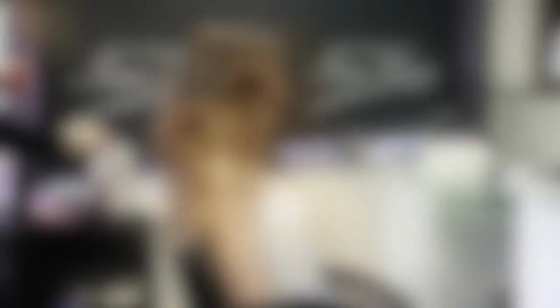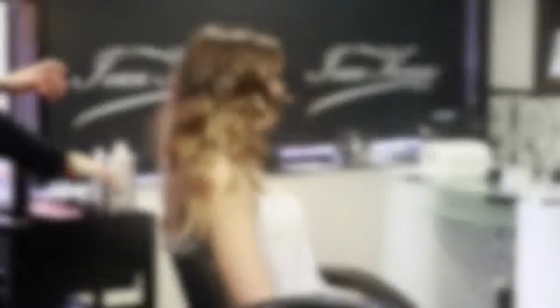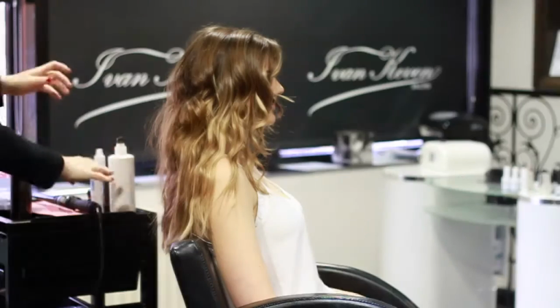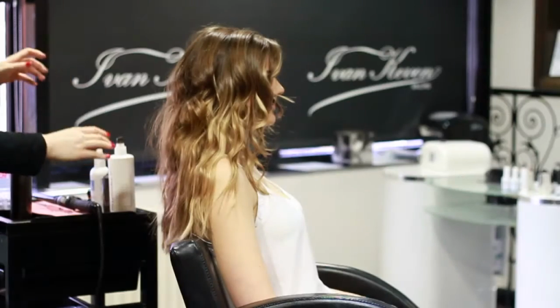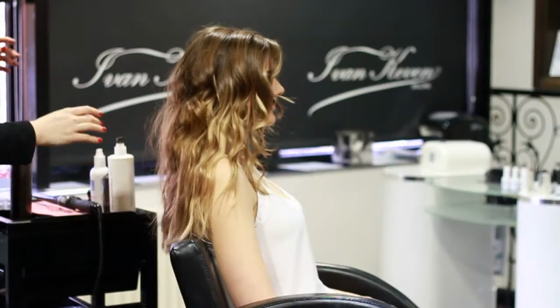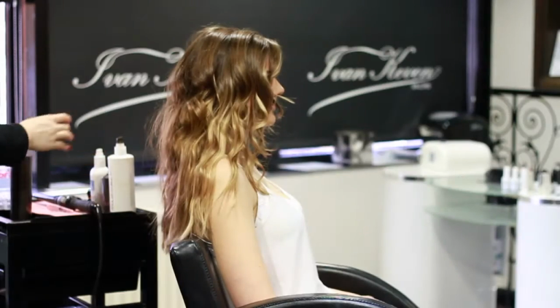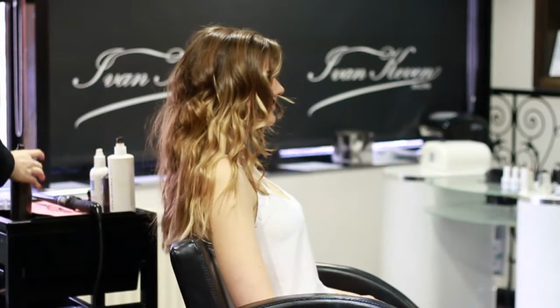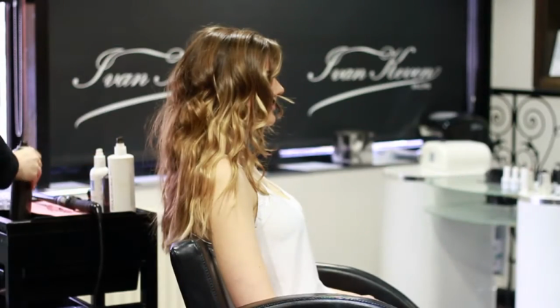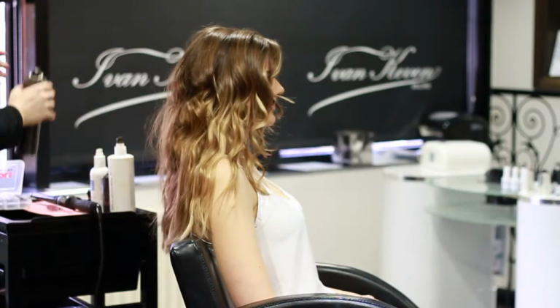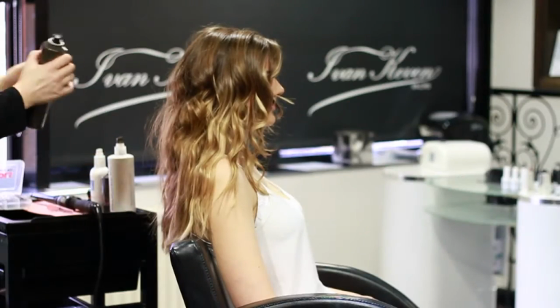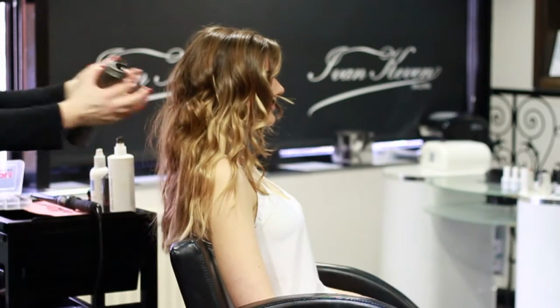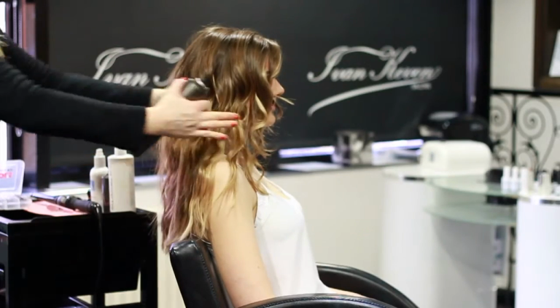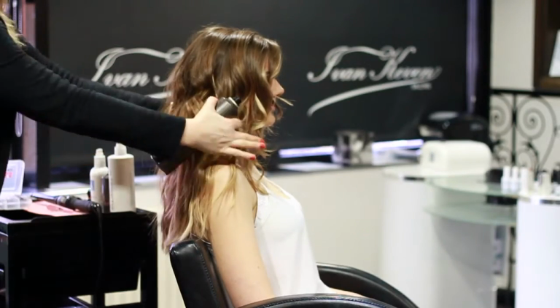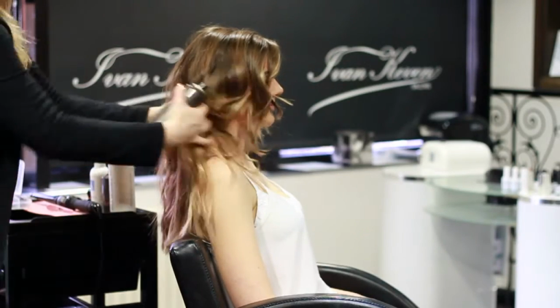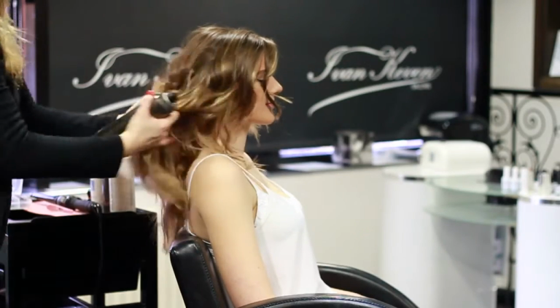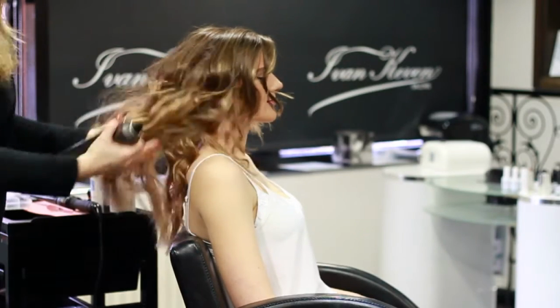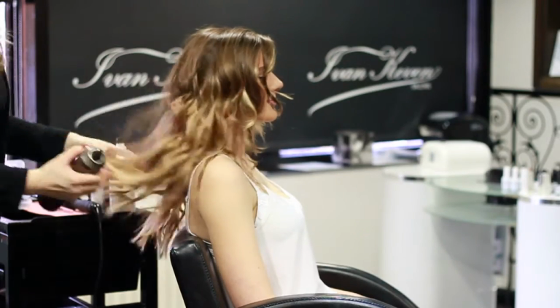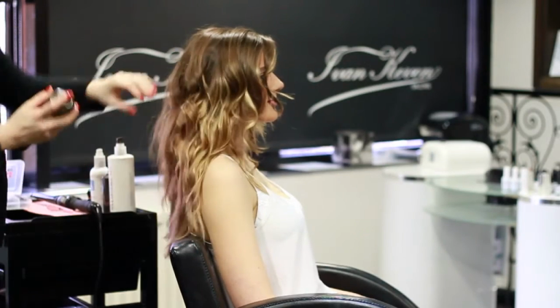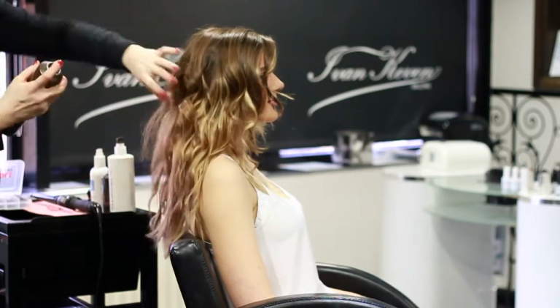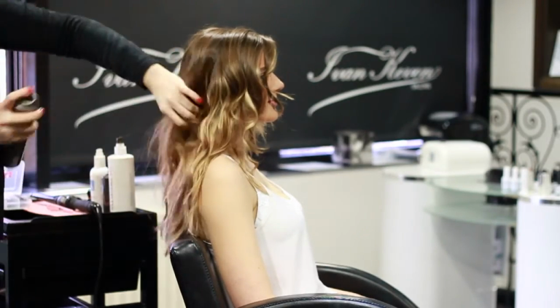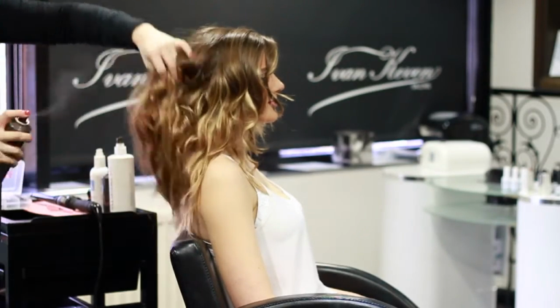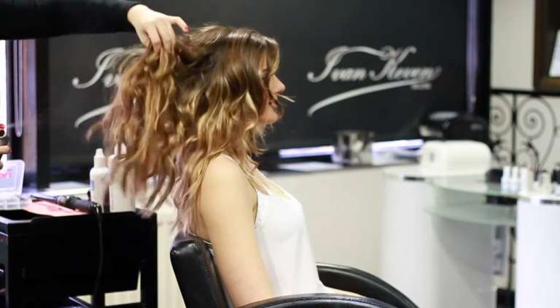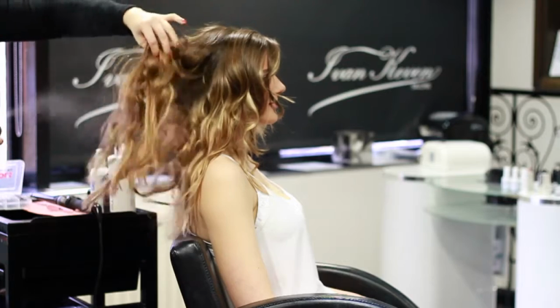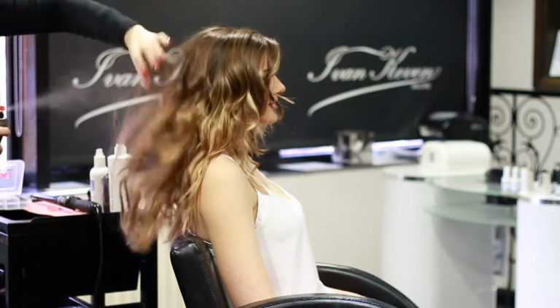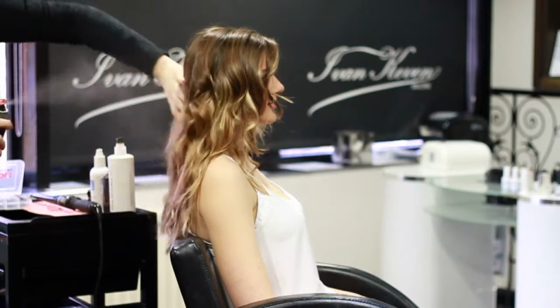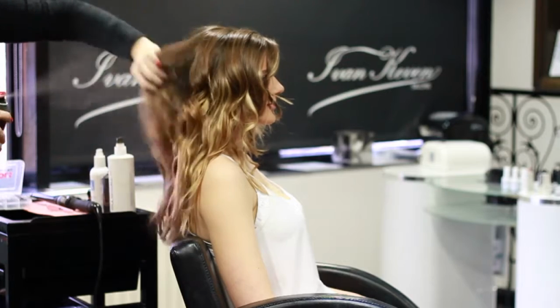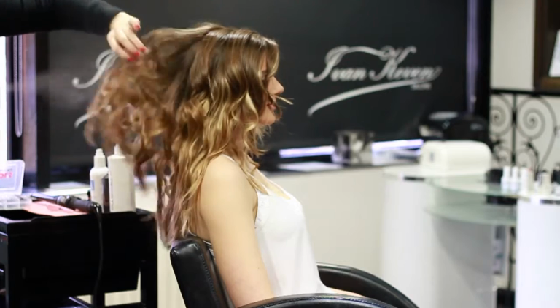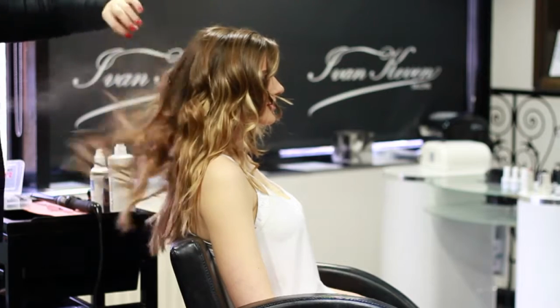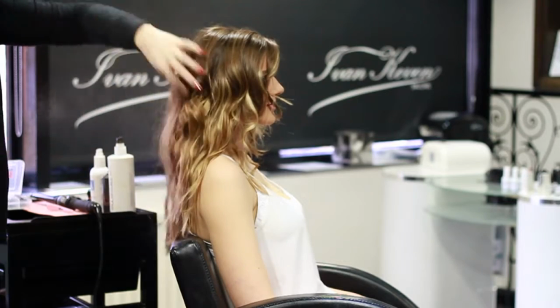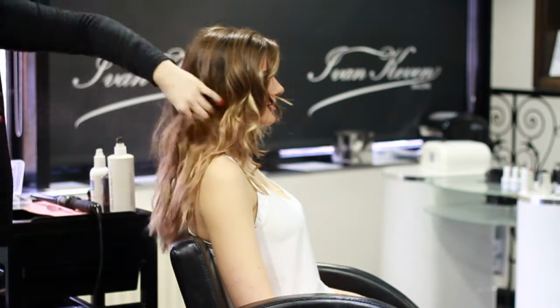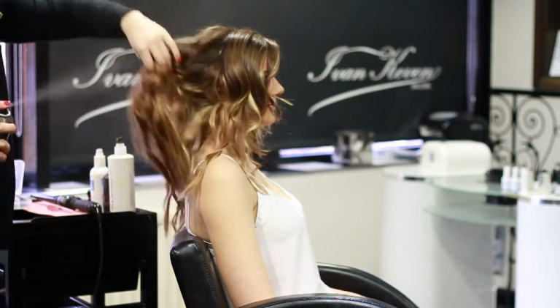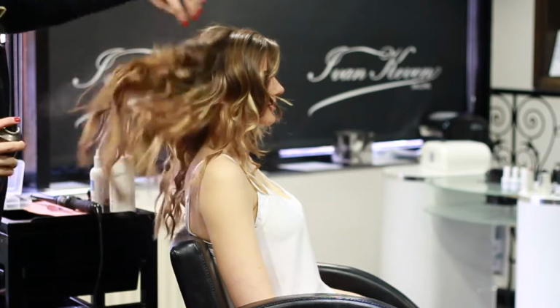Once you have curled all the hair, you're going to go through and spray with hairspray.